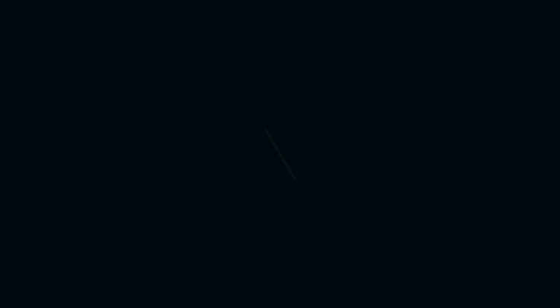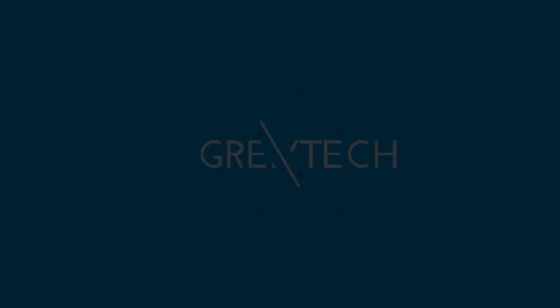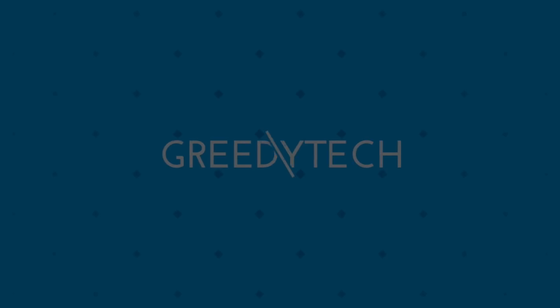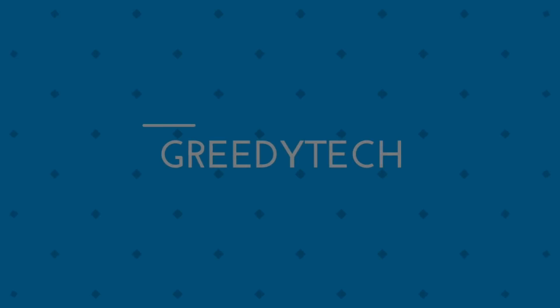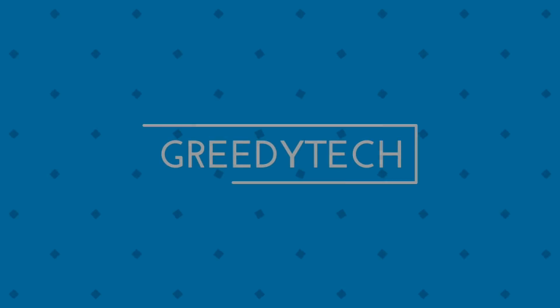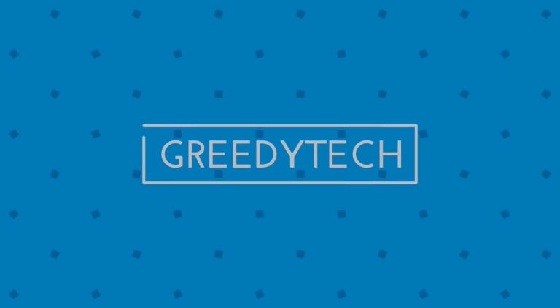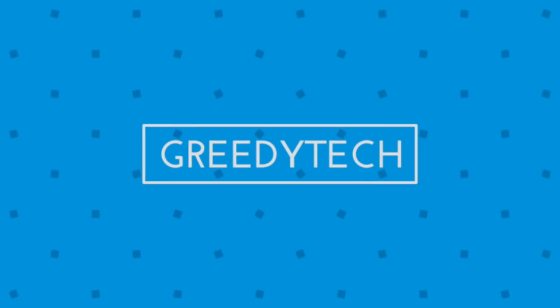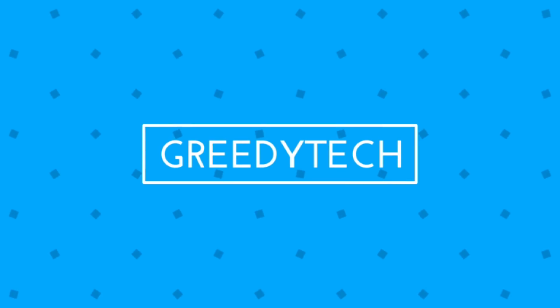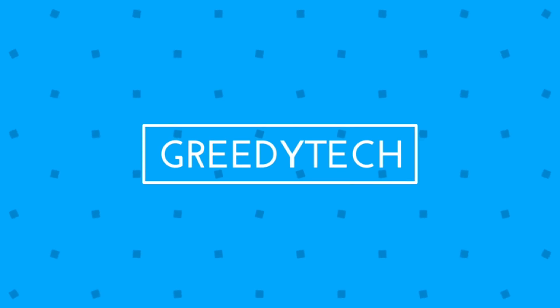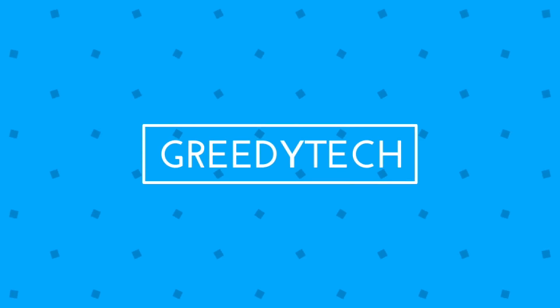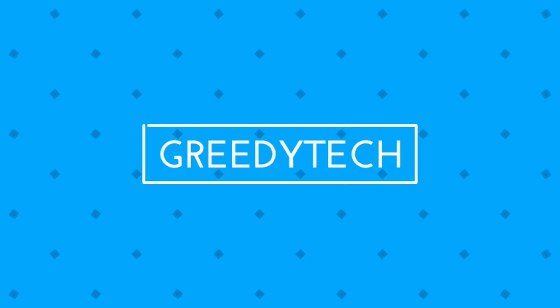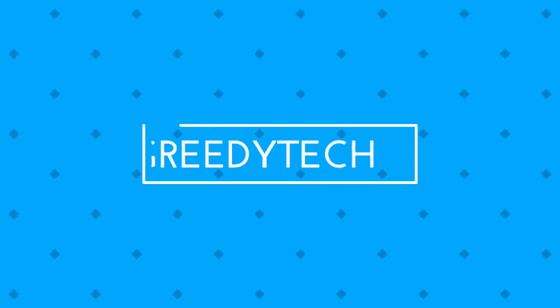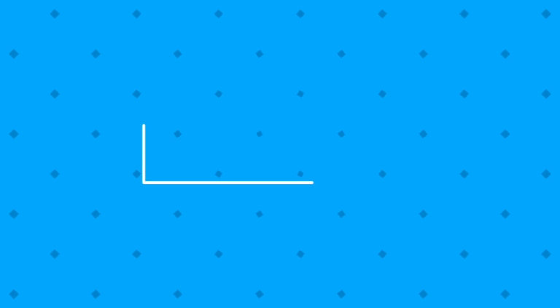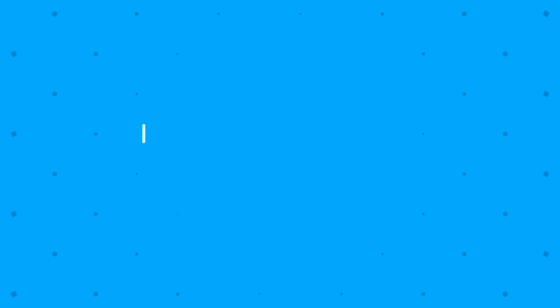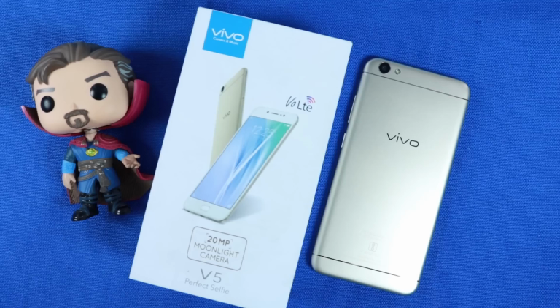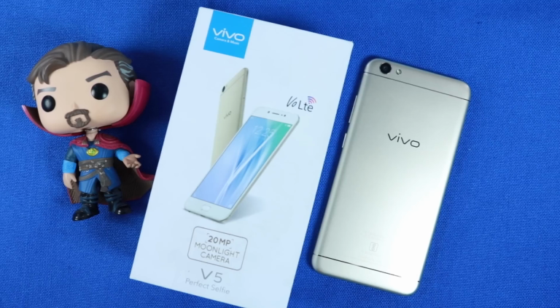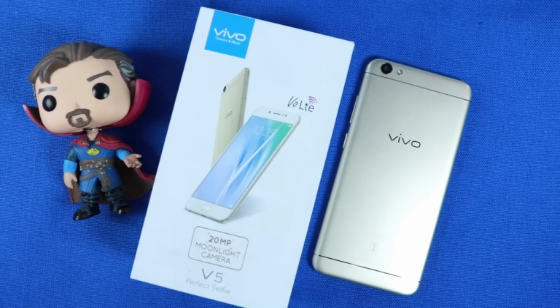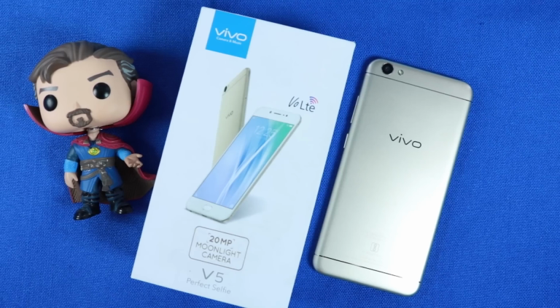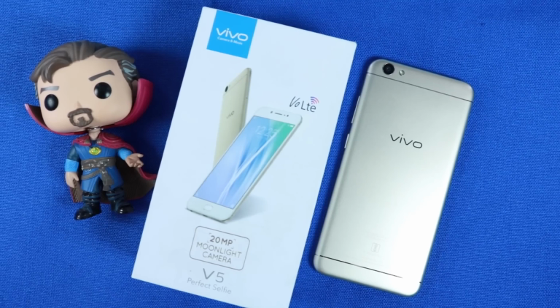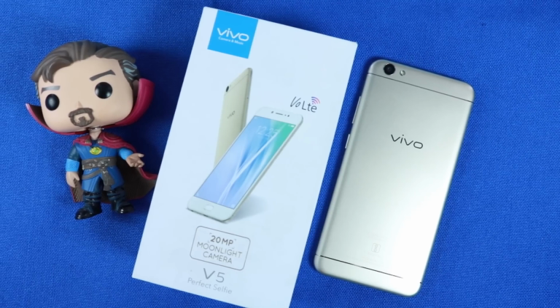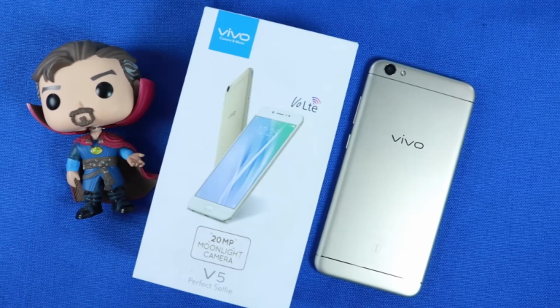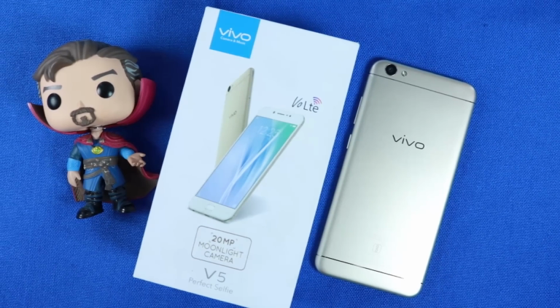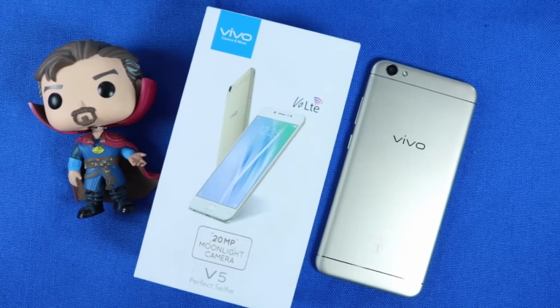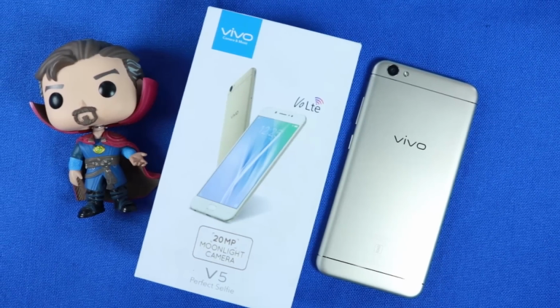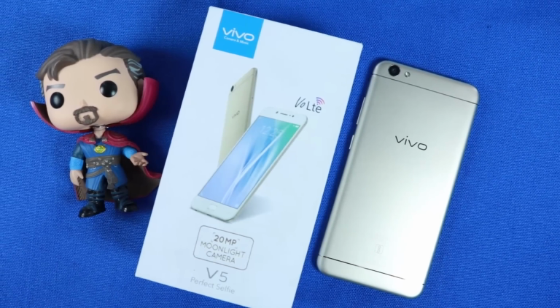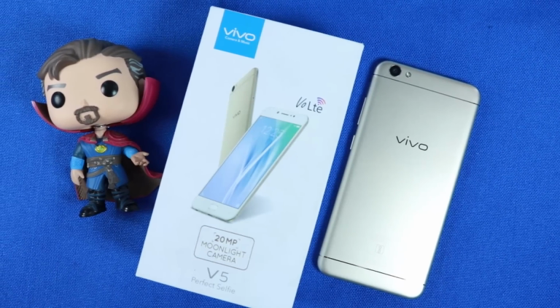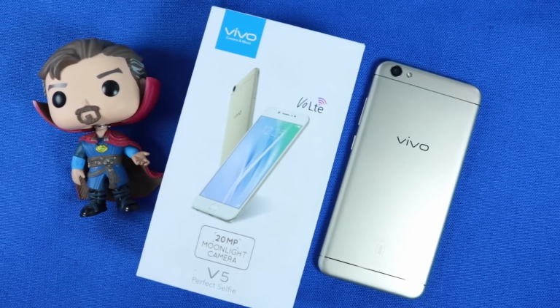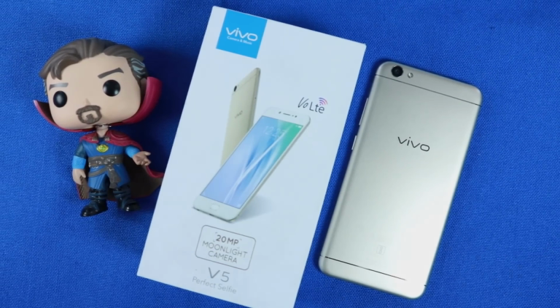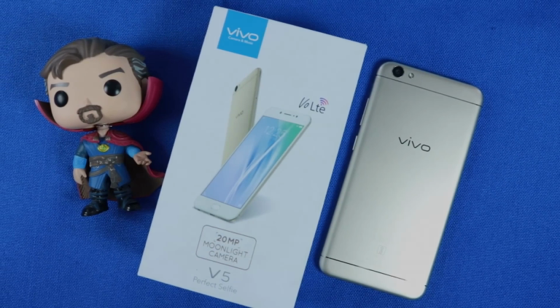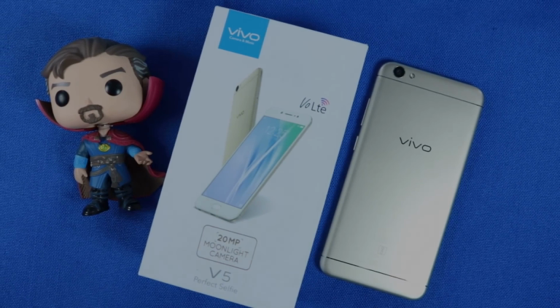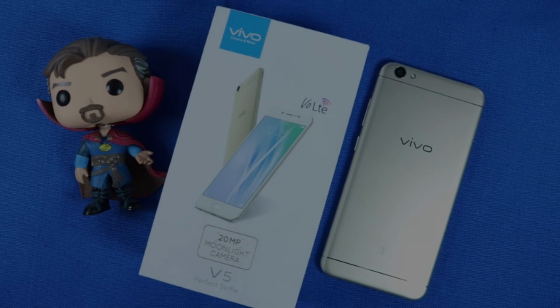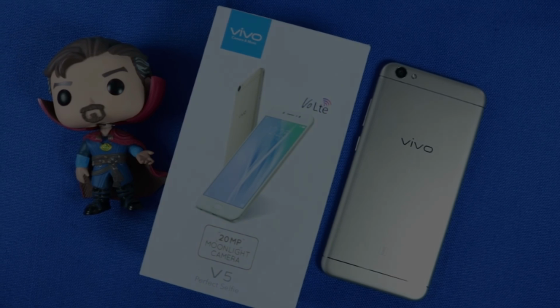What's up everyone, I am Nikhil from GreedyTech and this is a review of Vivo V5 after 3 months.